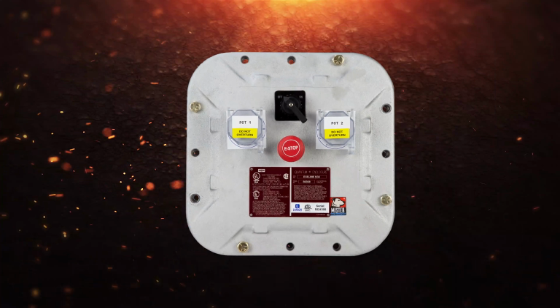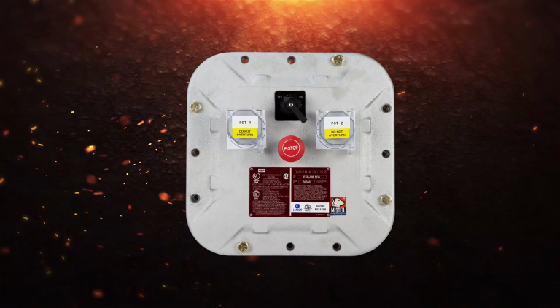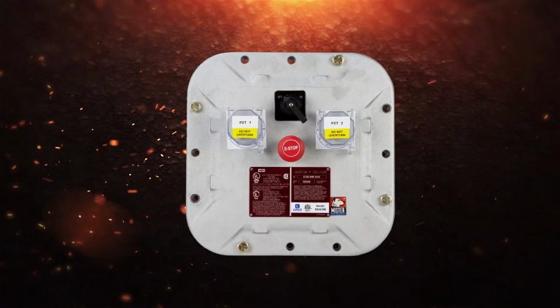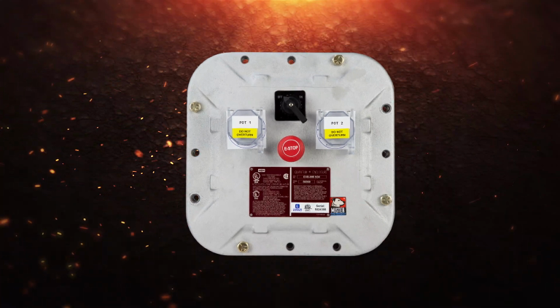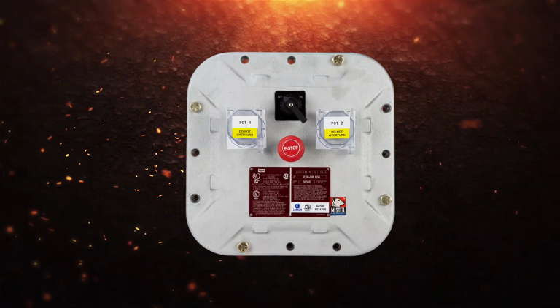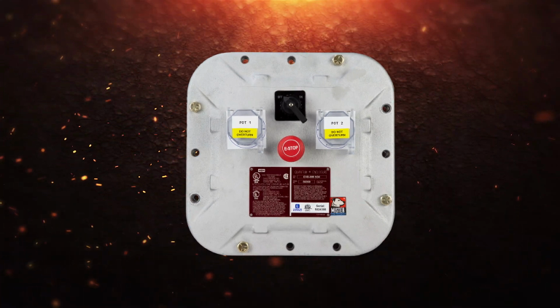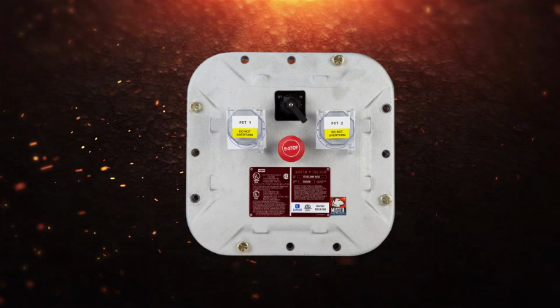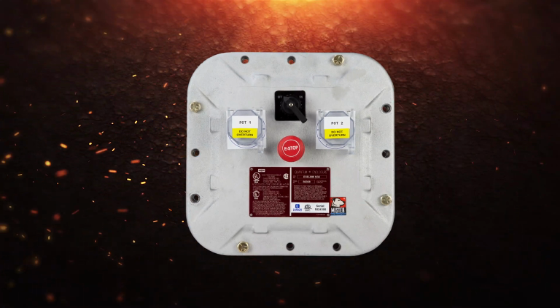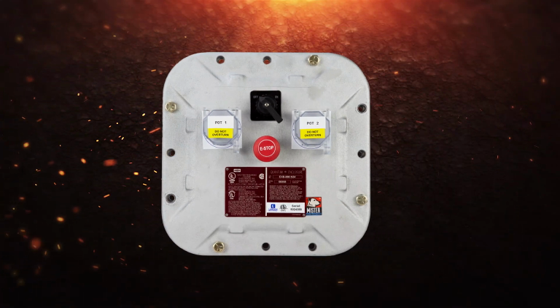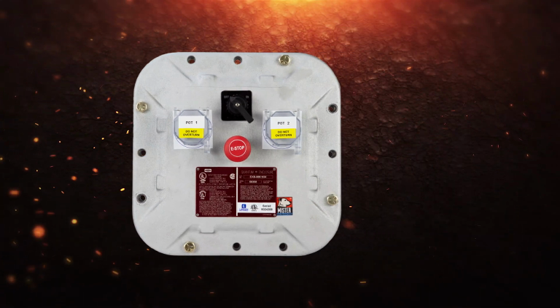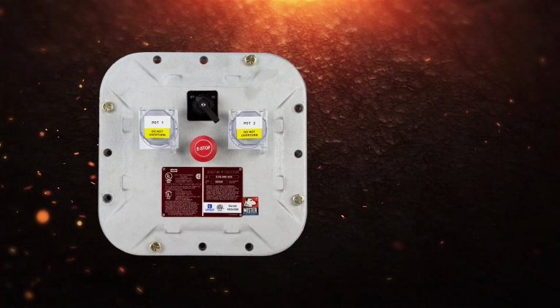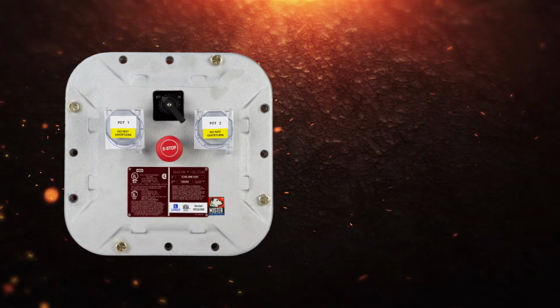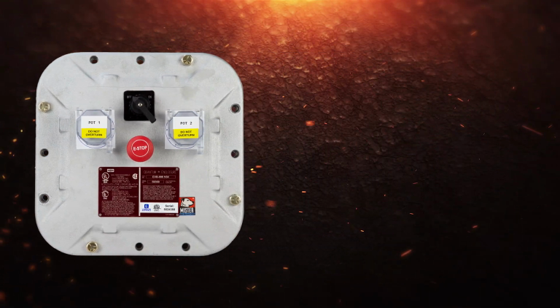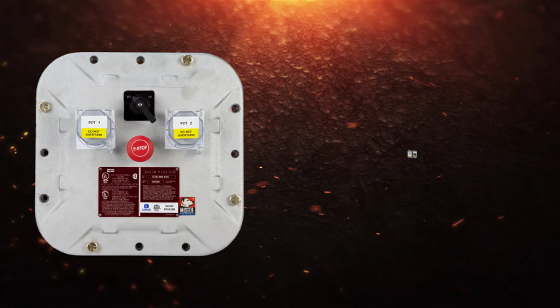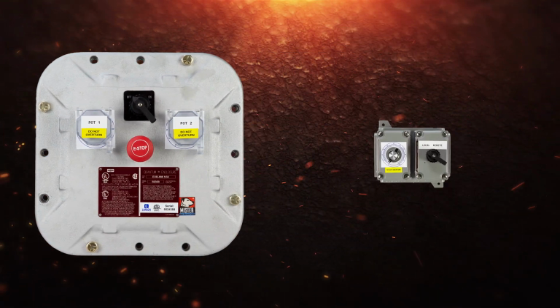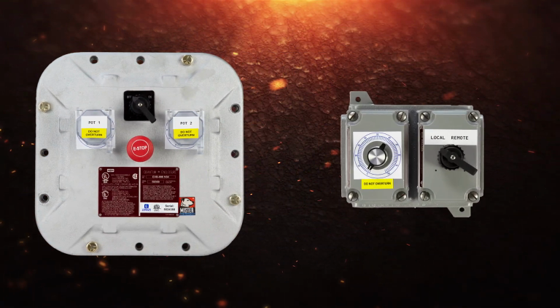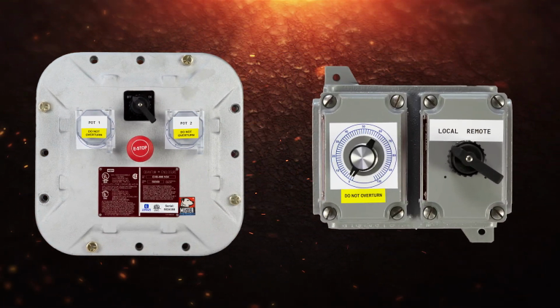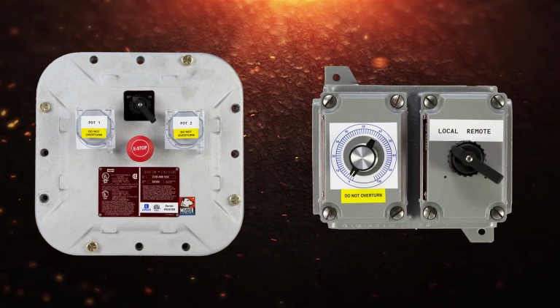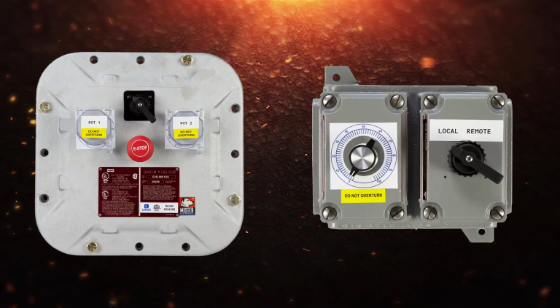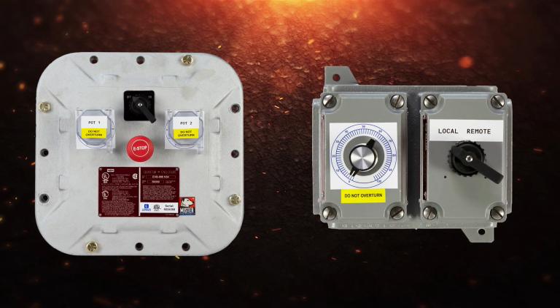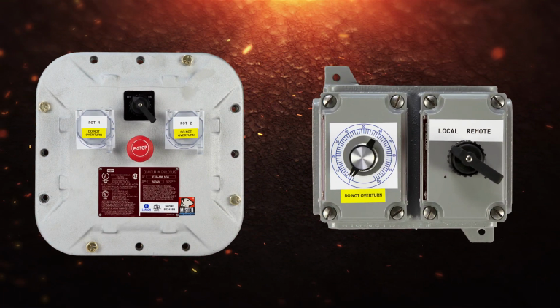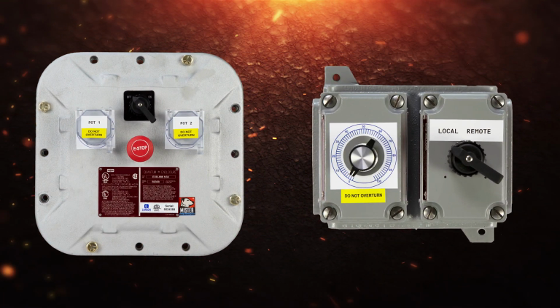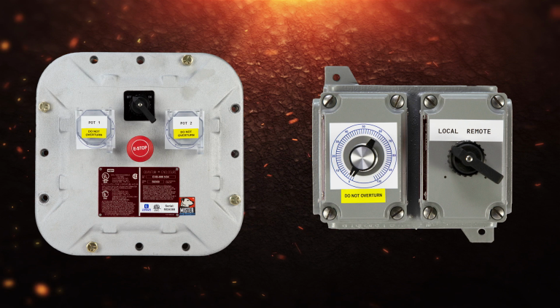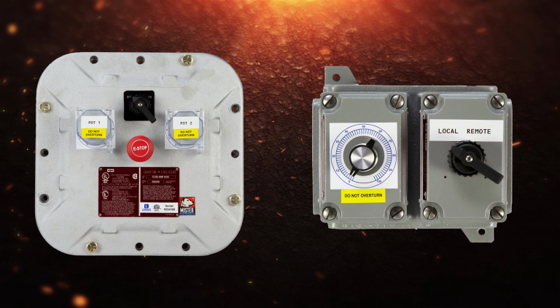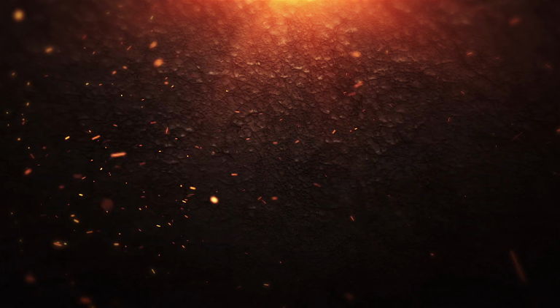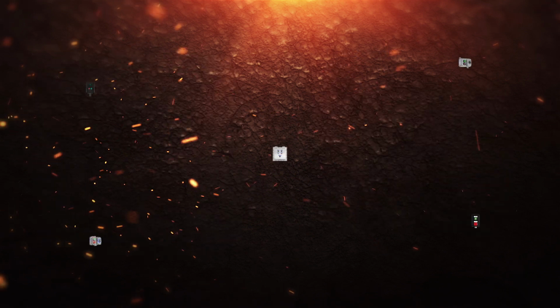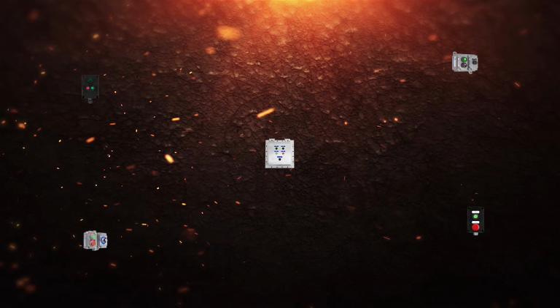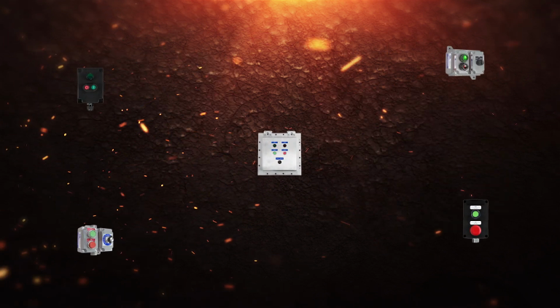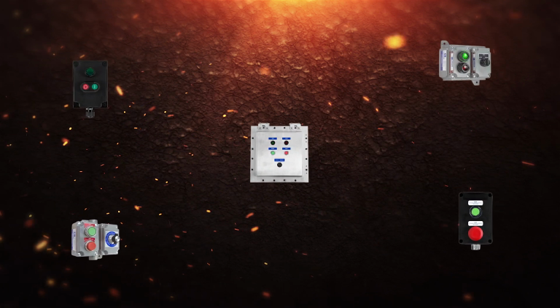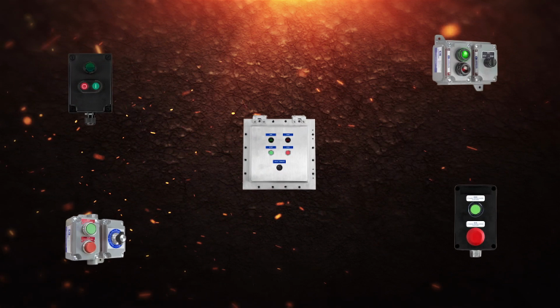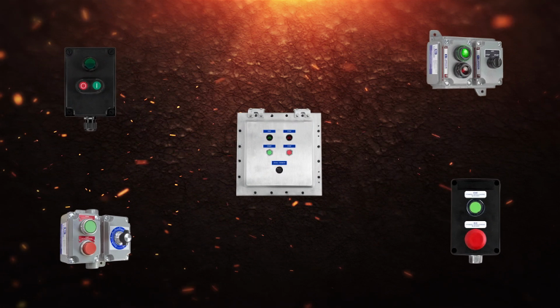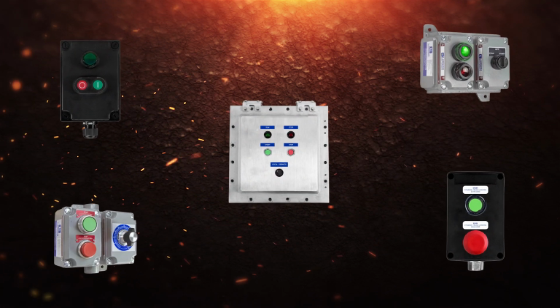Built with non-sparking materials, these custom explosion-proof control stations are certified to applicable safety standards.